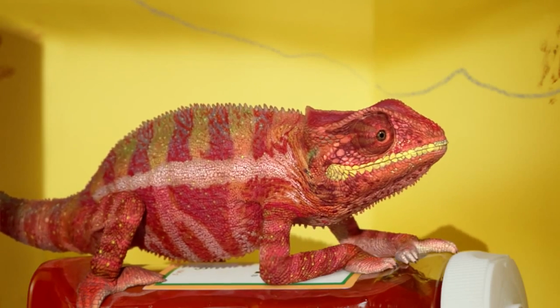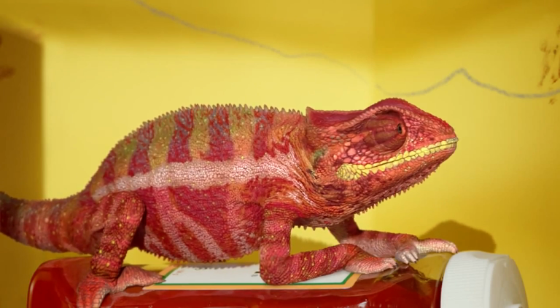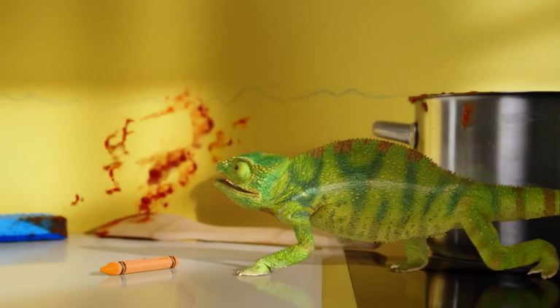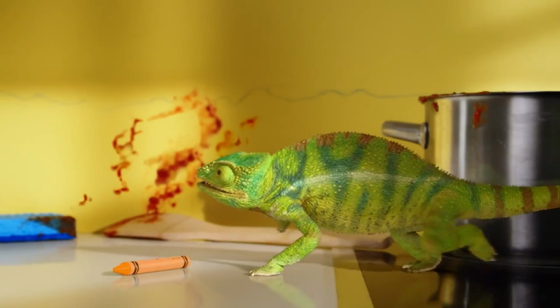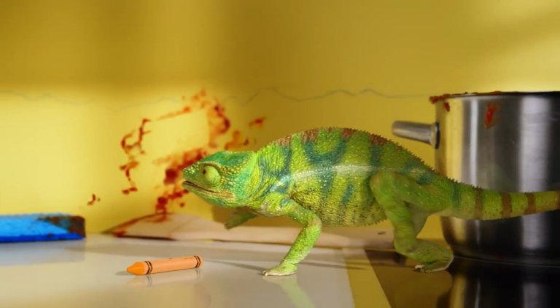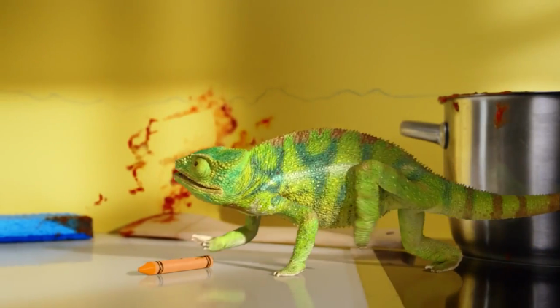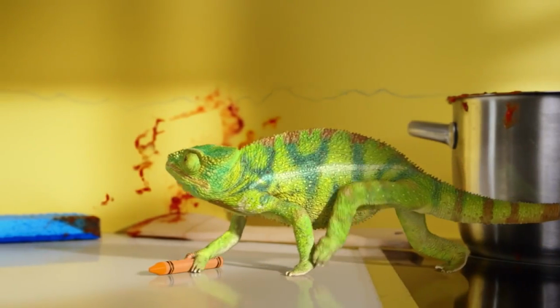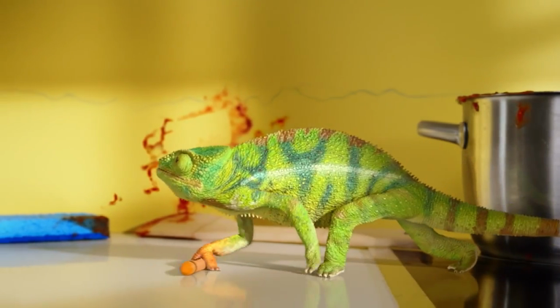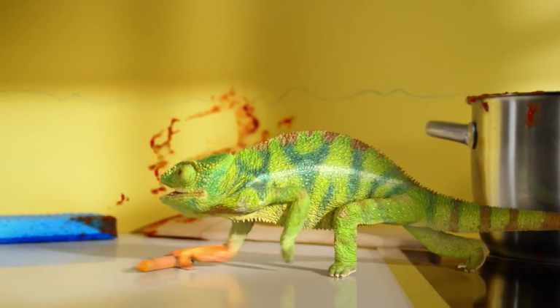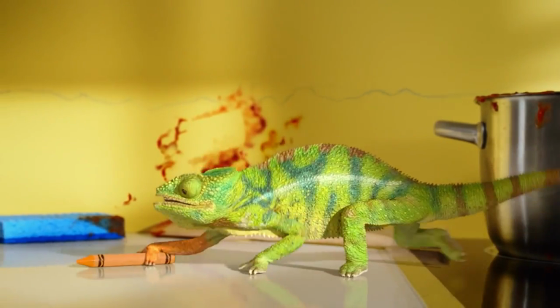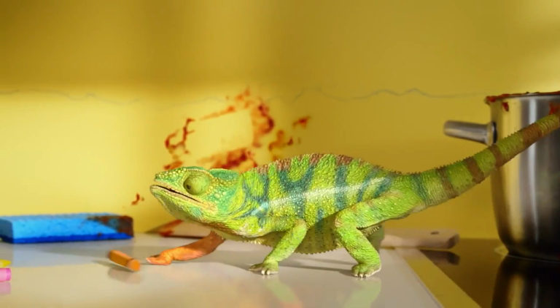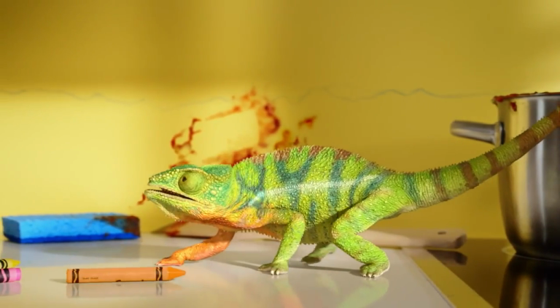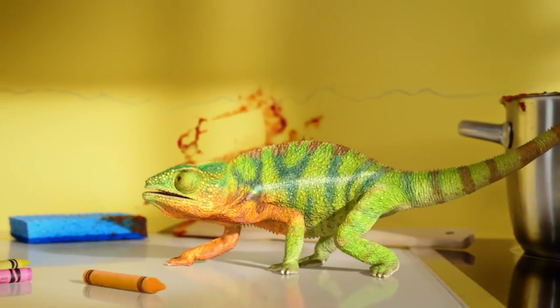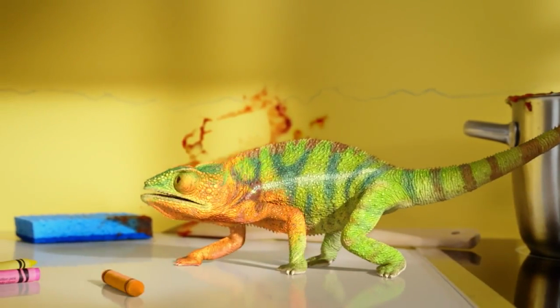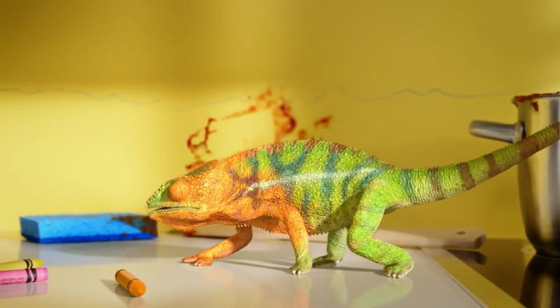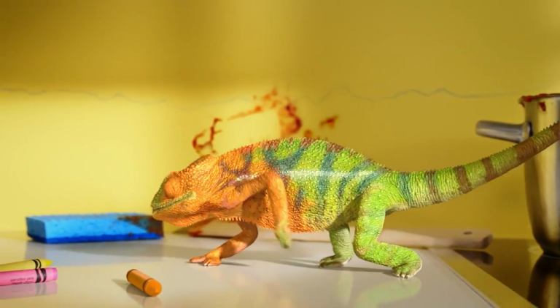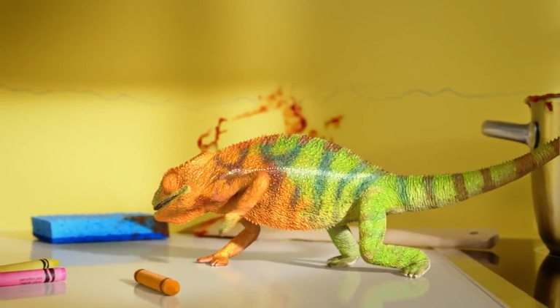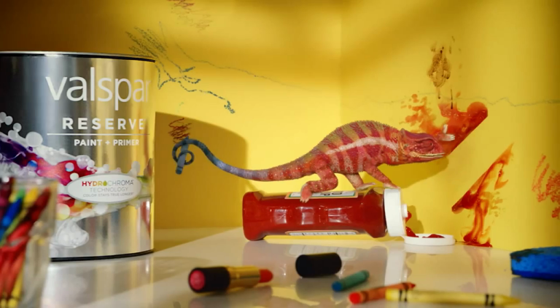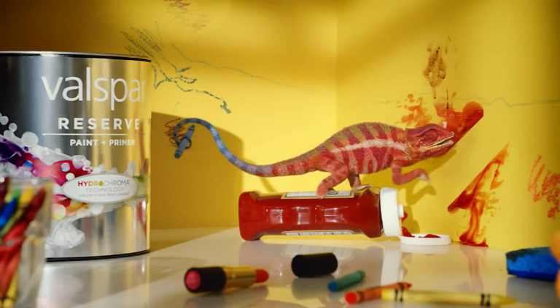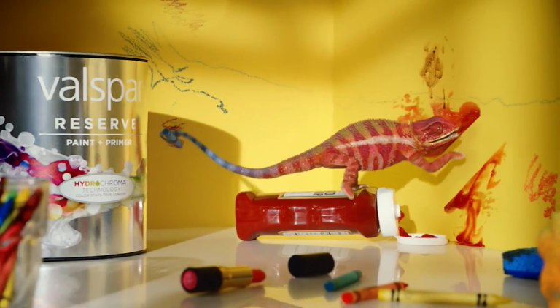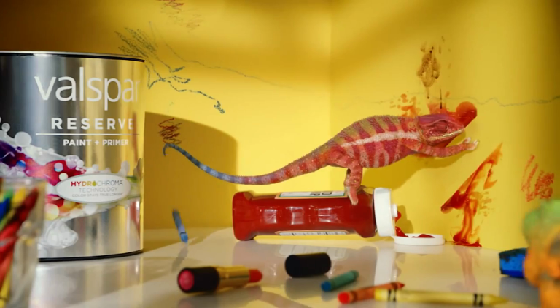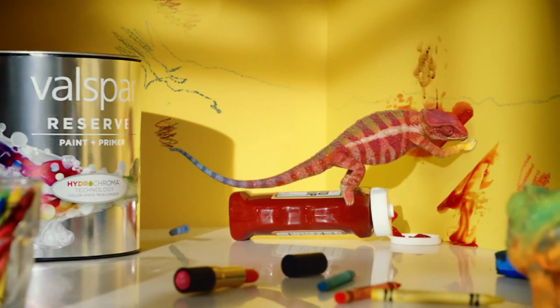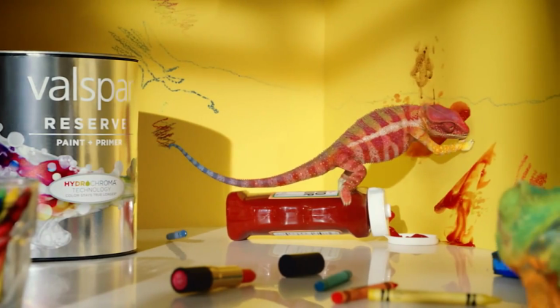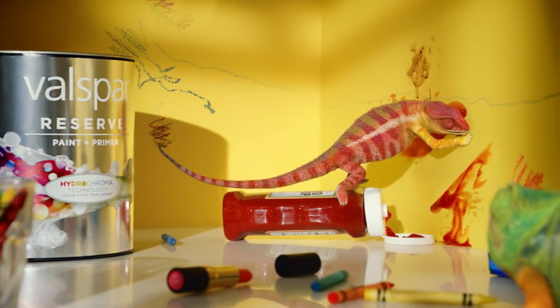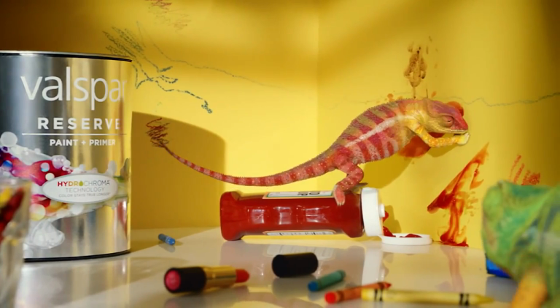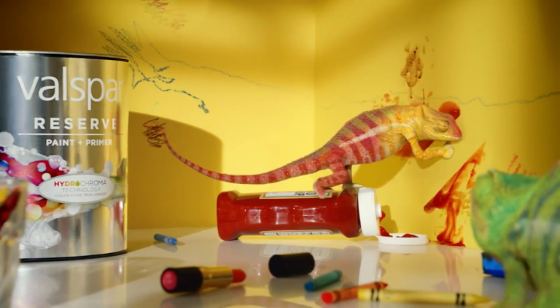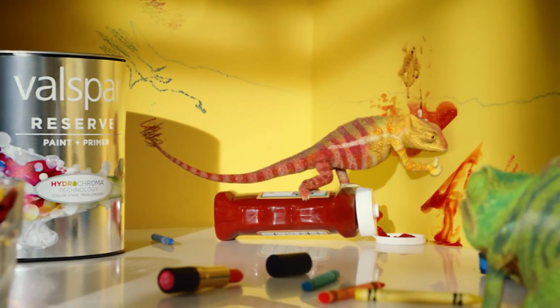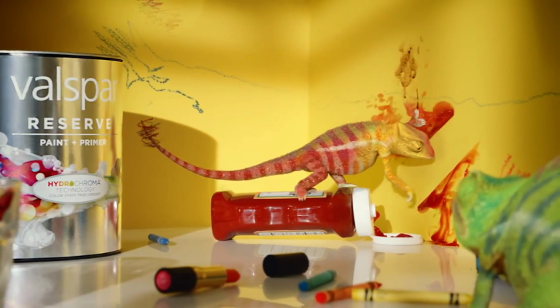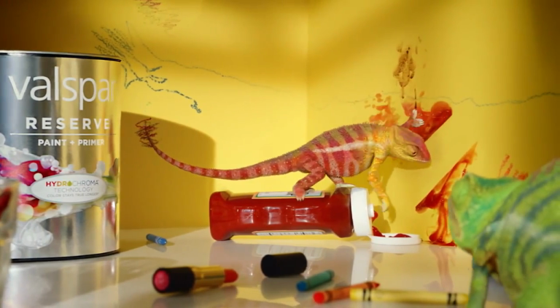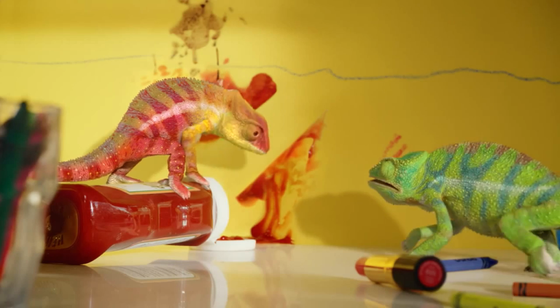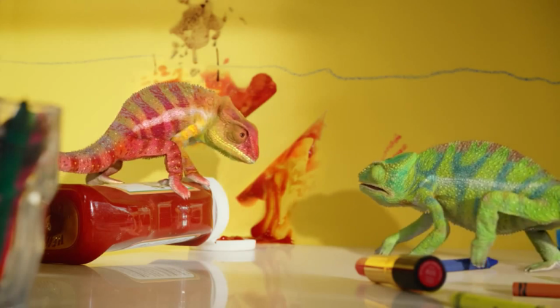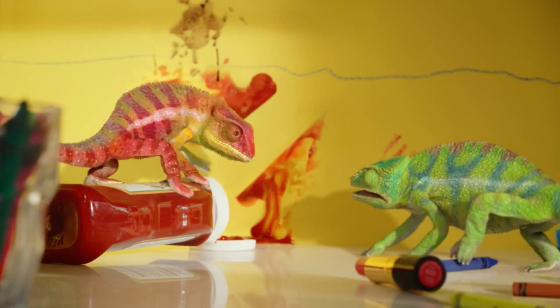Right. Valspar Reserve. Super stain-resistant and scrubbable. And this color — still perfect. Yeah, looks great, Val.